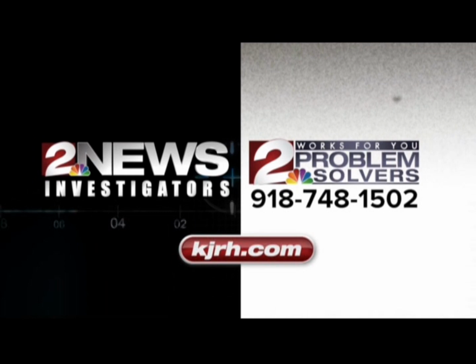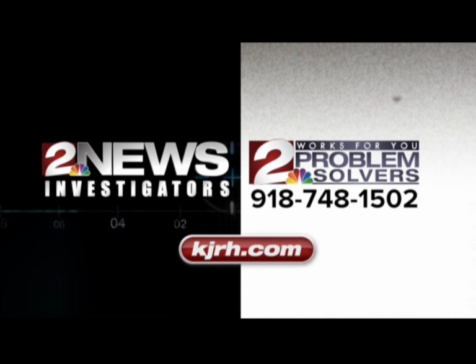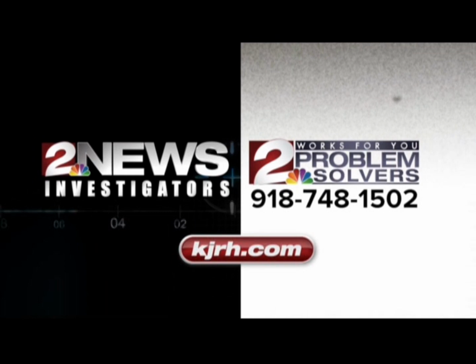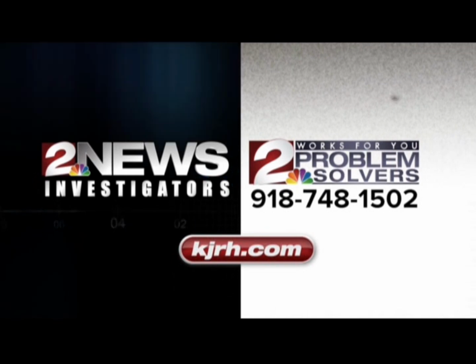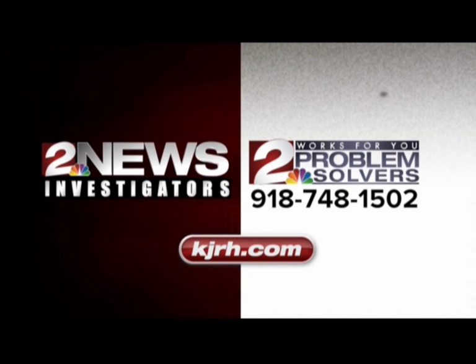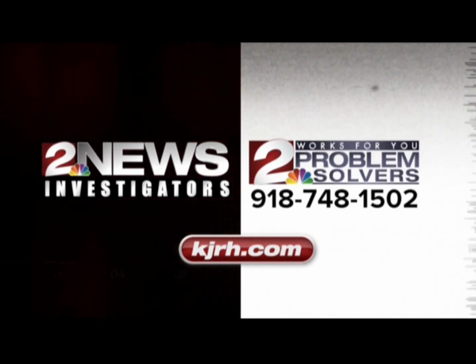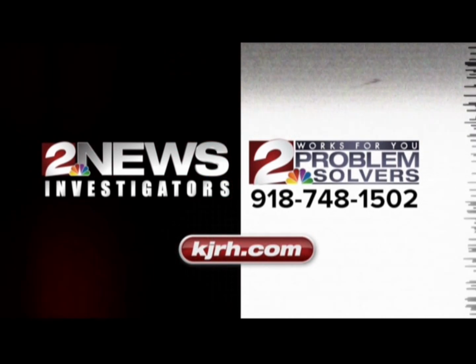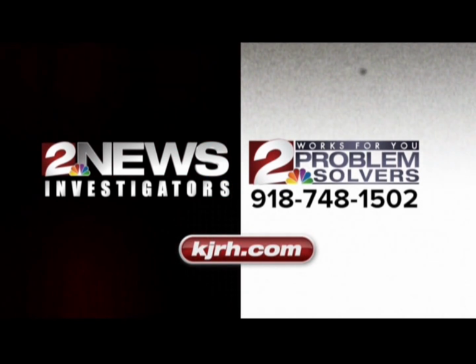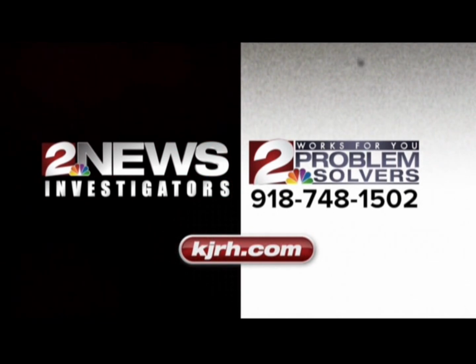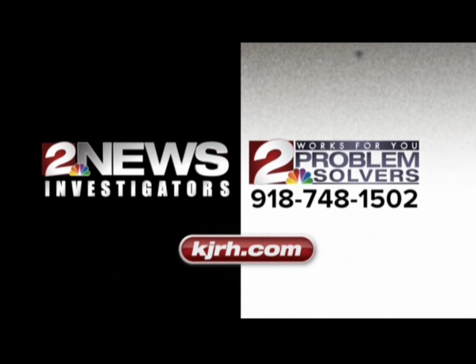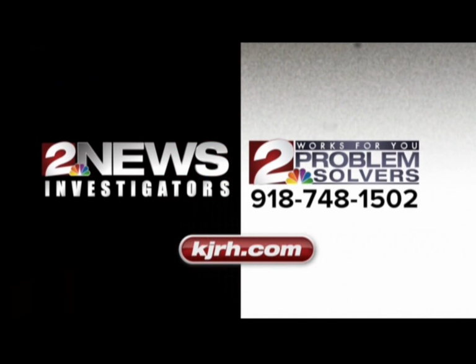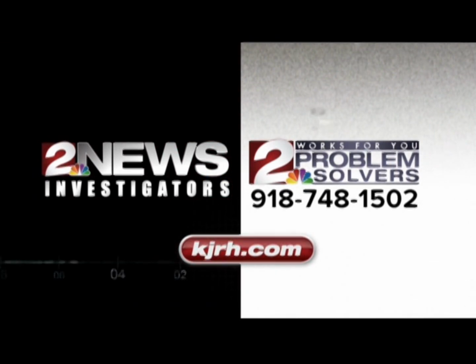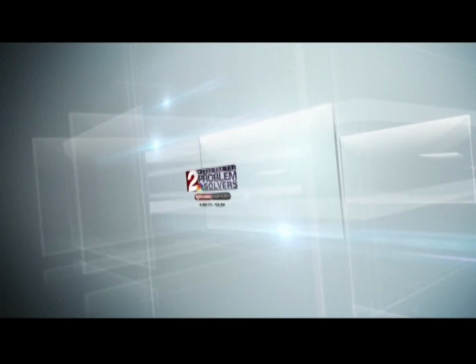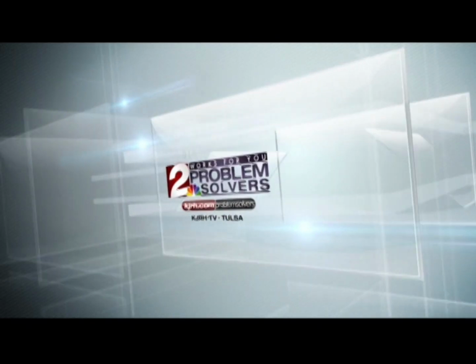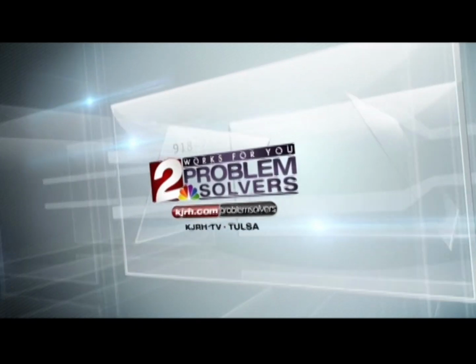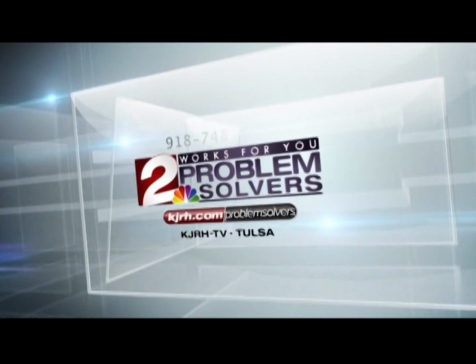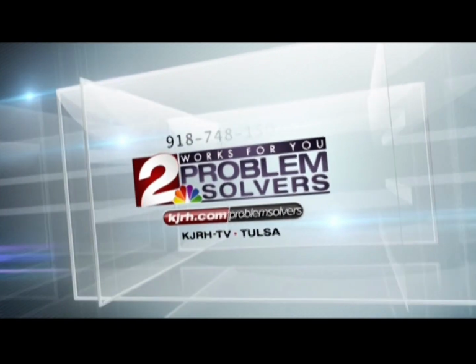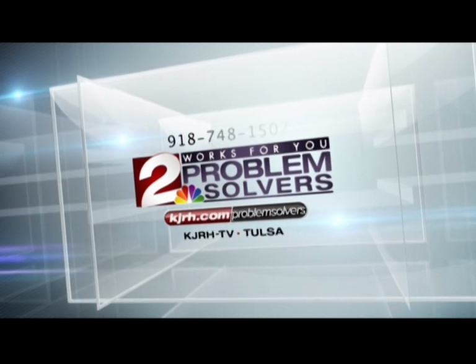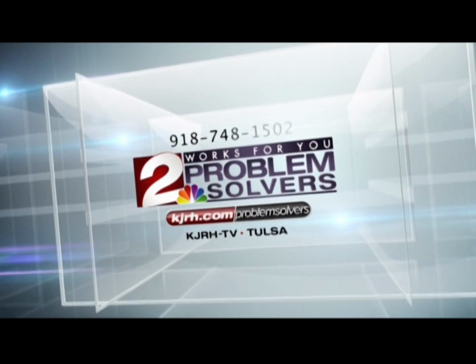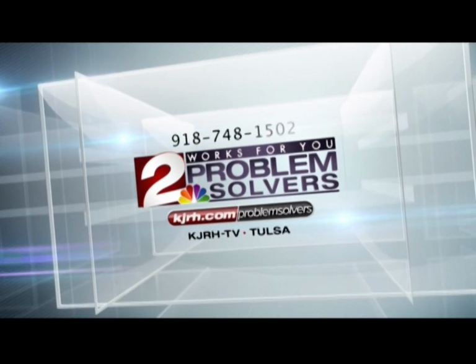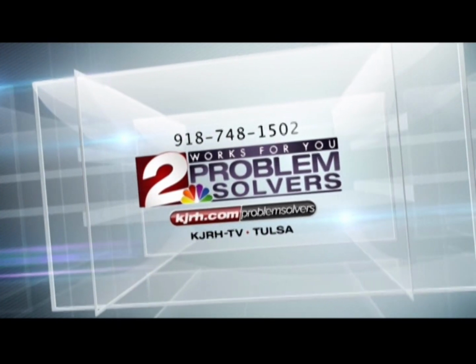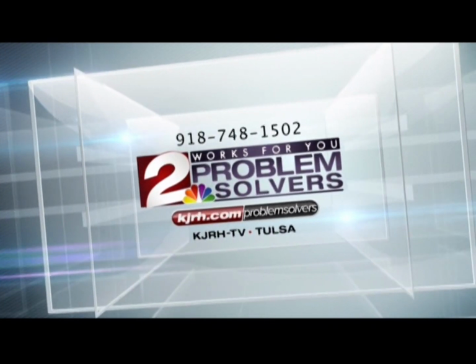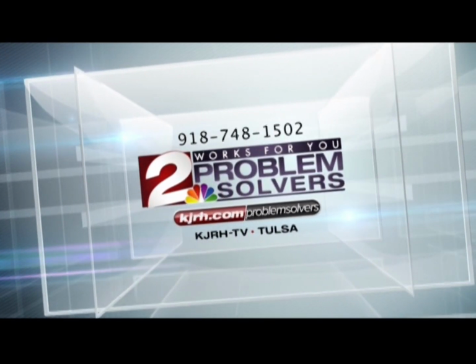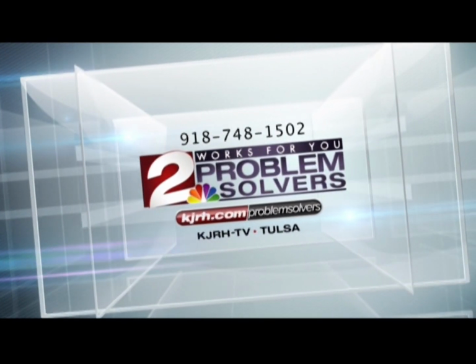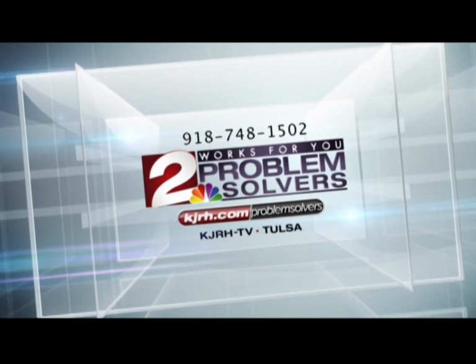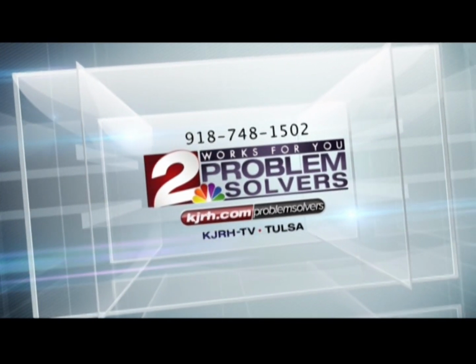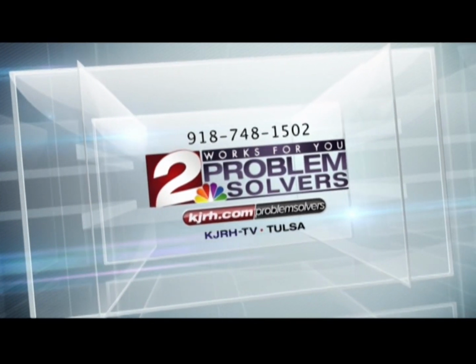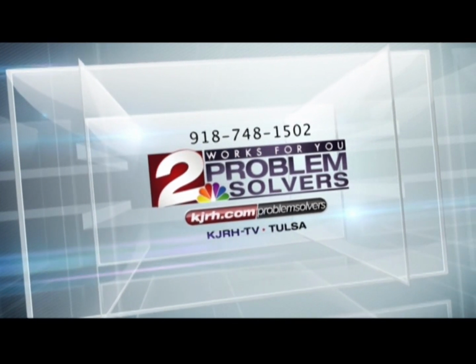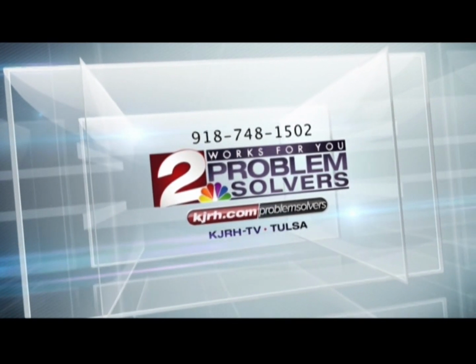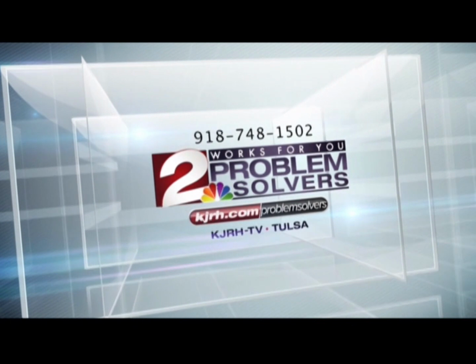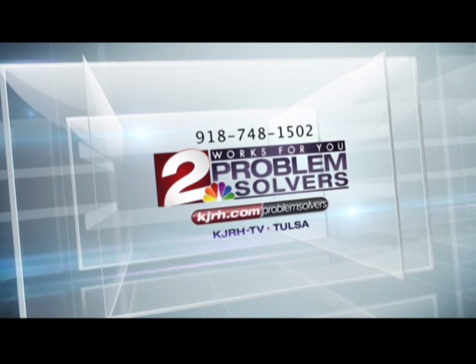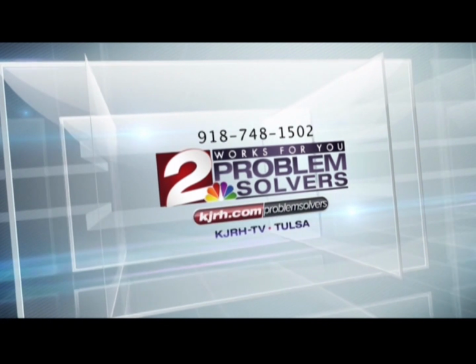Visit KJRH.com. When you need help, contact the Two Works For You Problem Solvers.